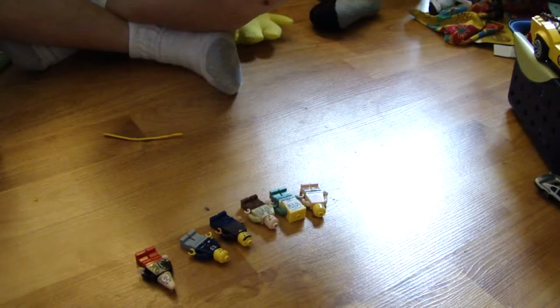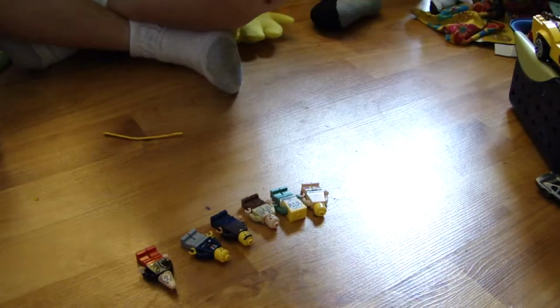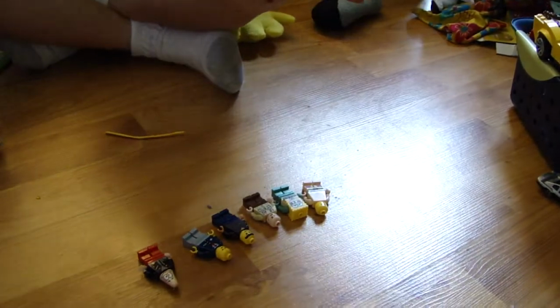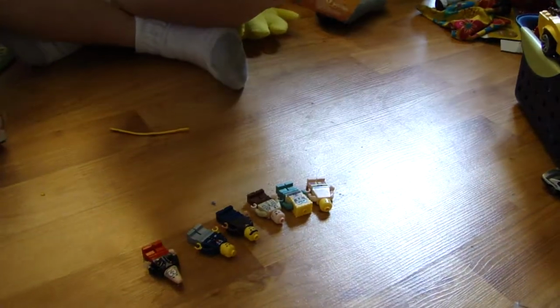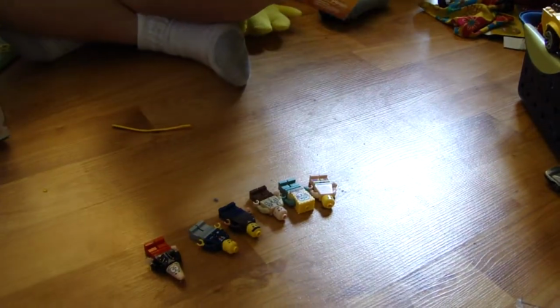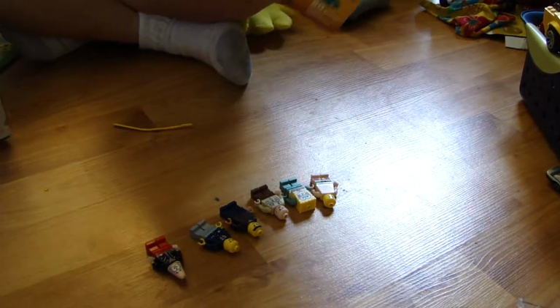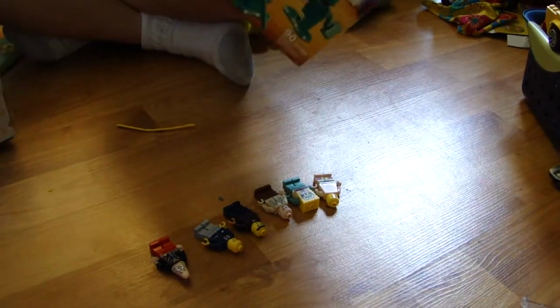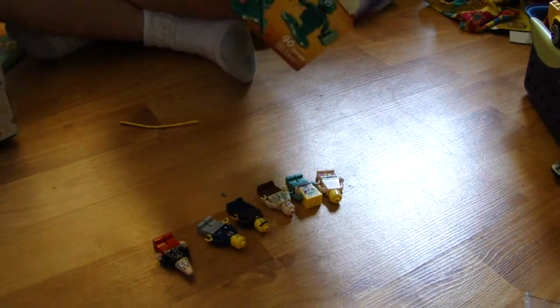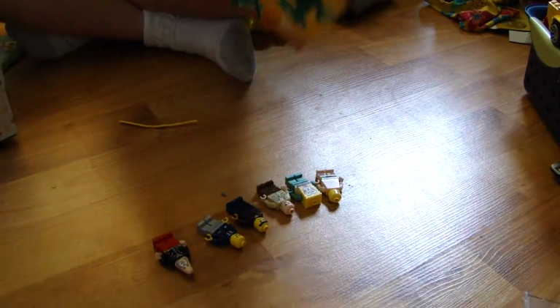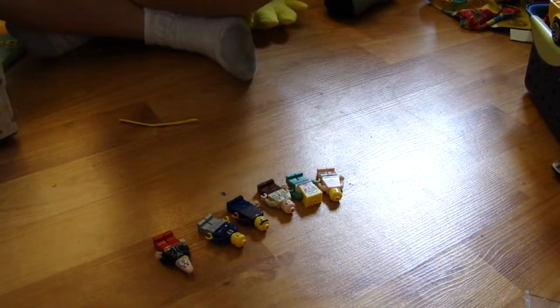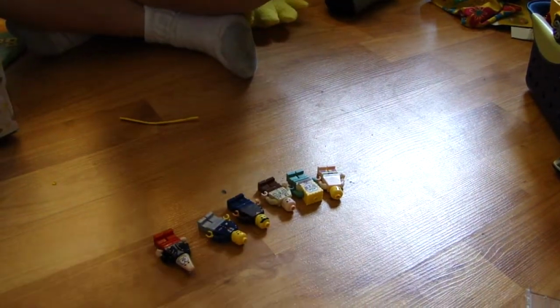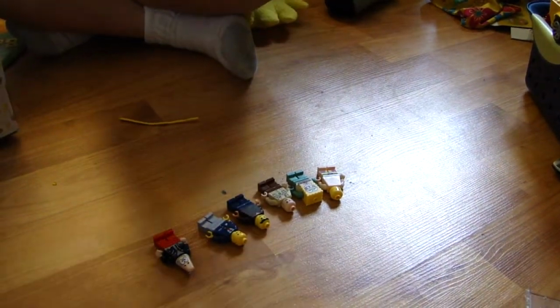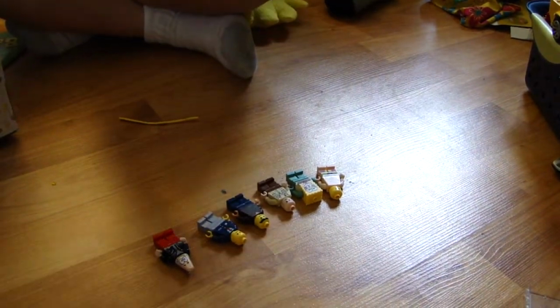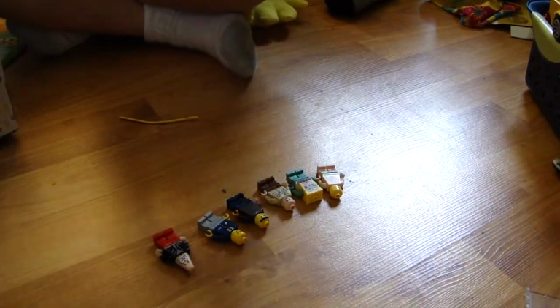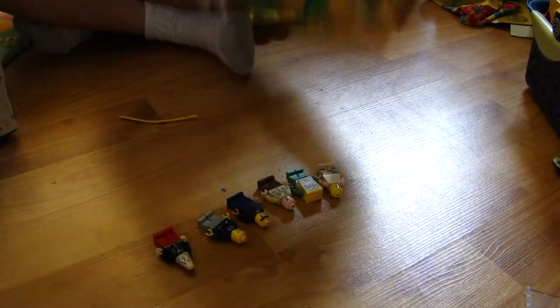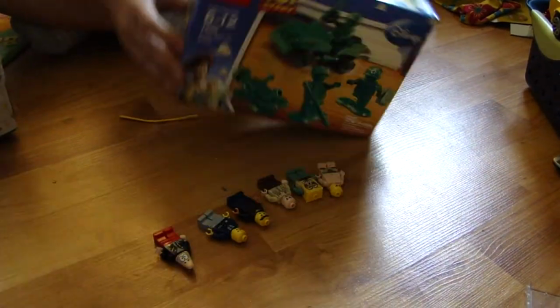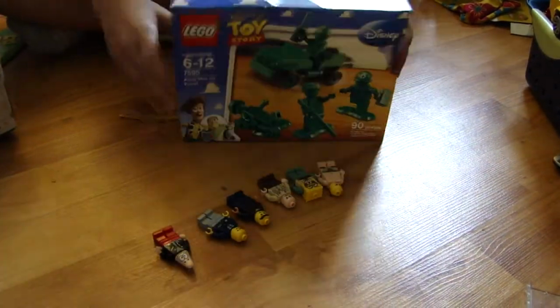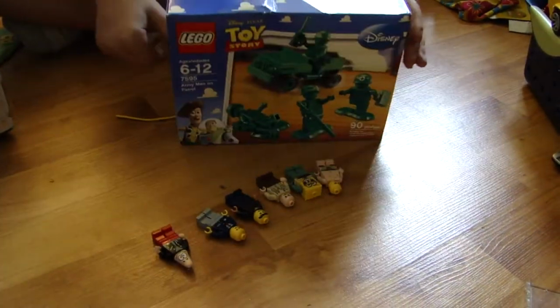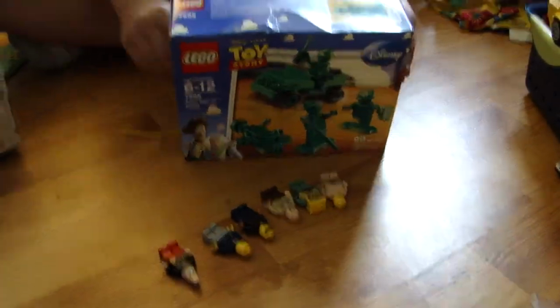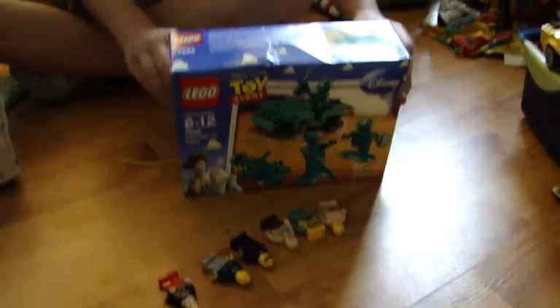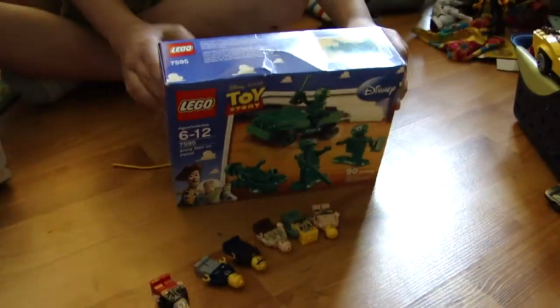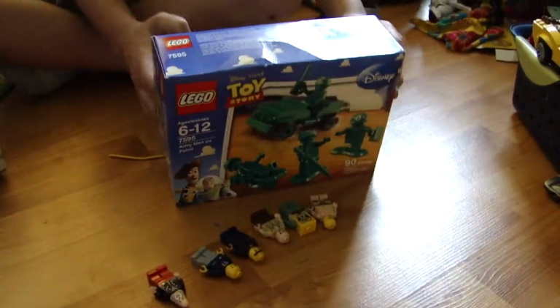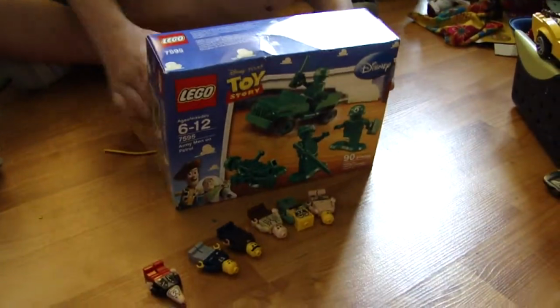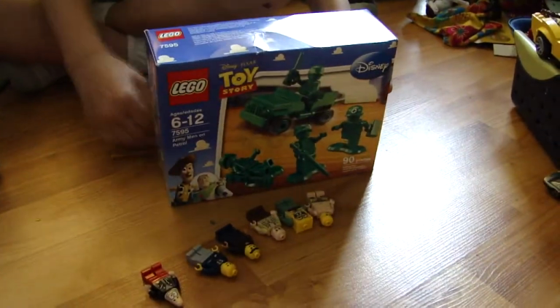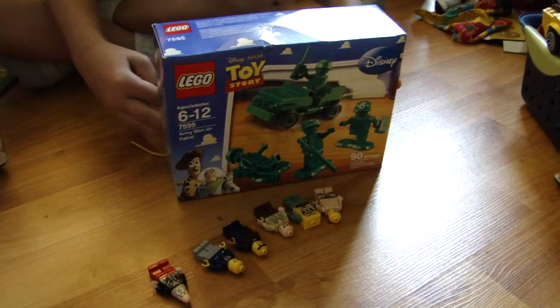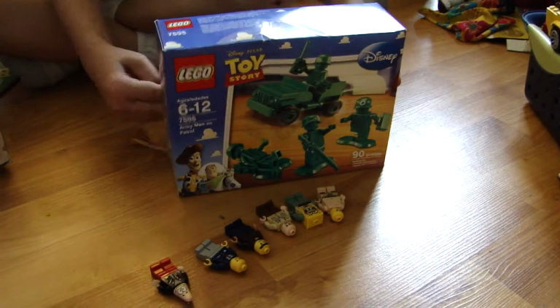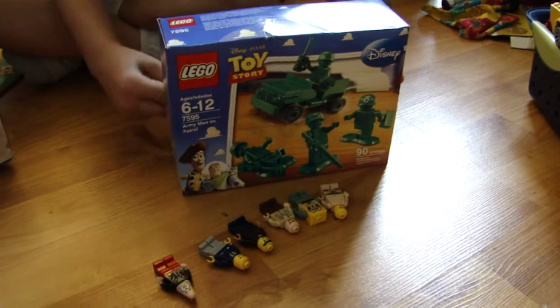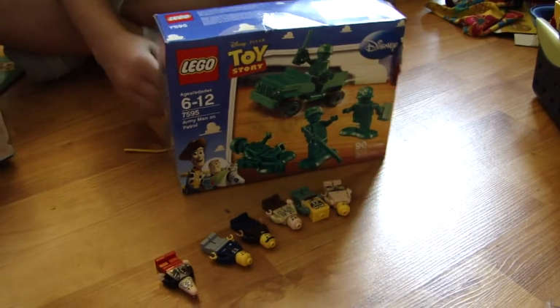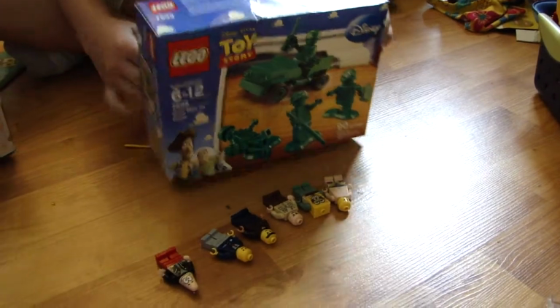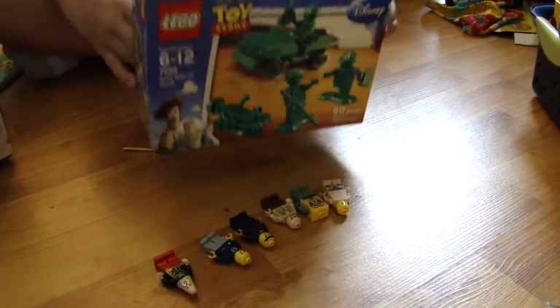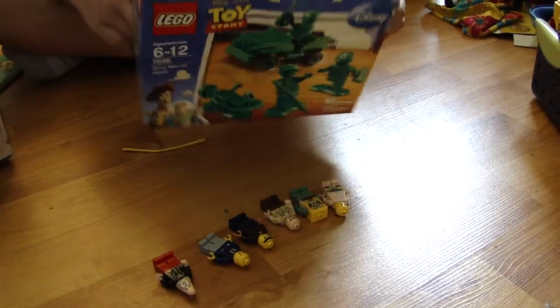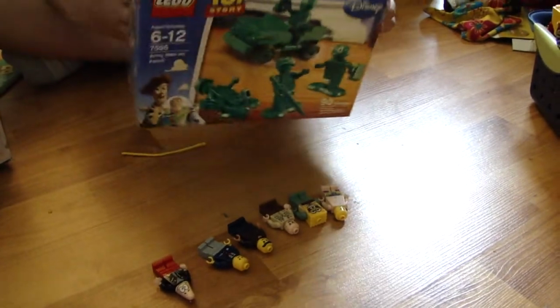This set, I got it at Kohl's. I got the set at Kohl's. It was Target.